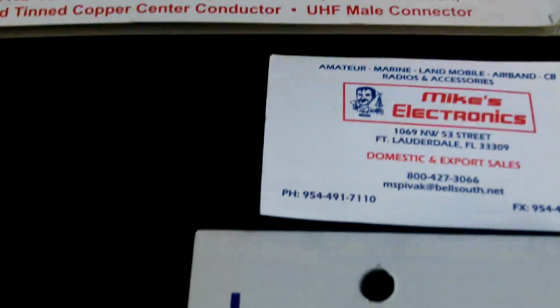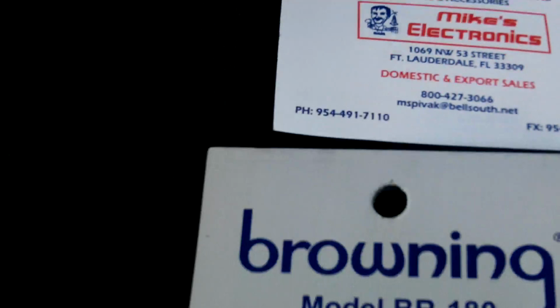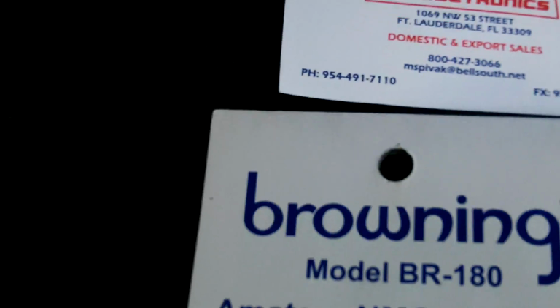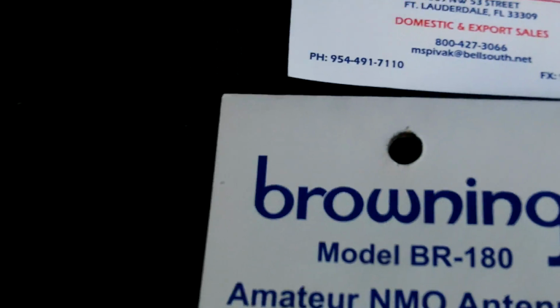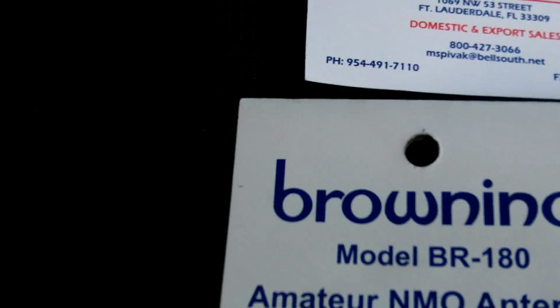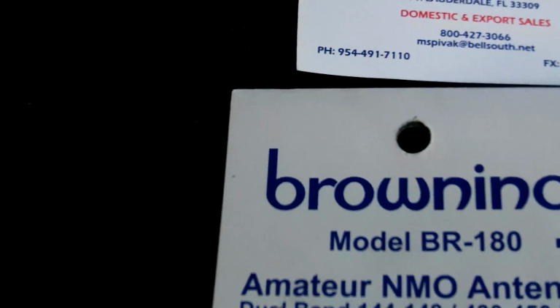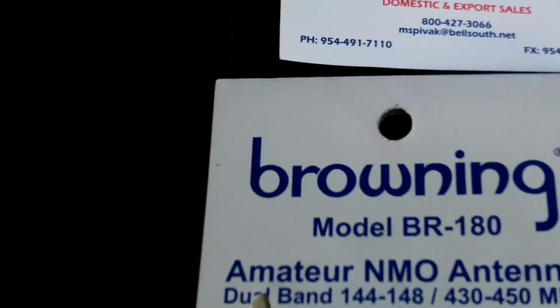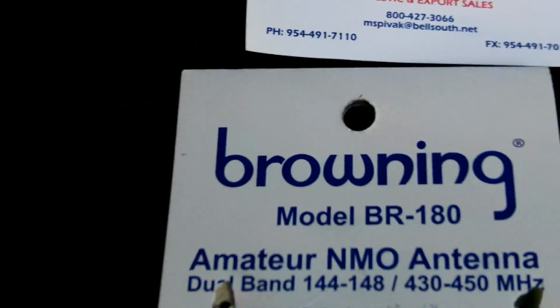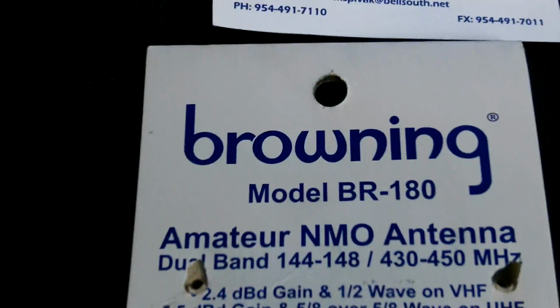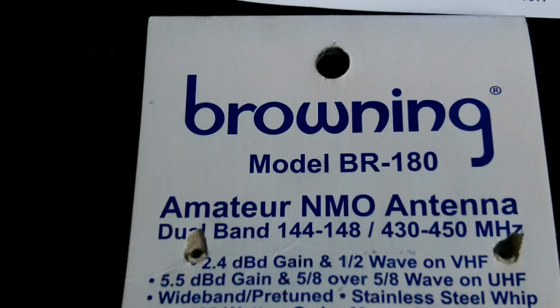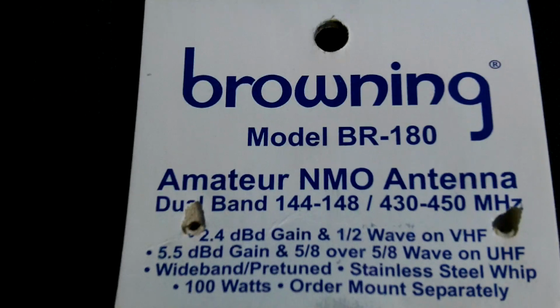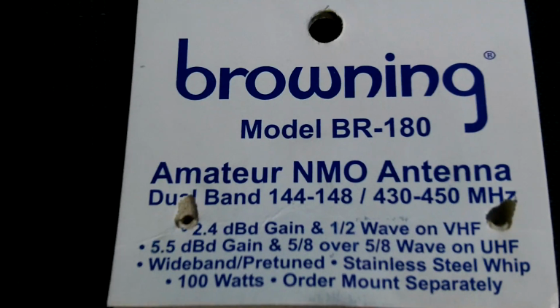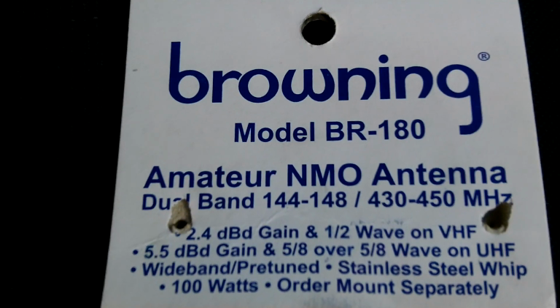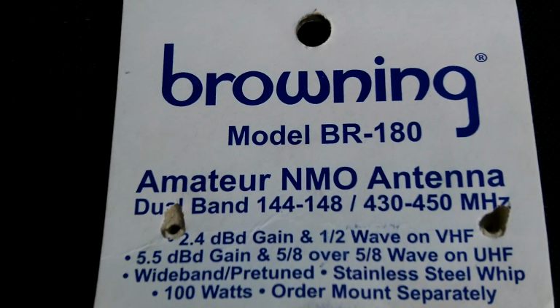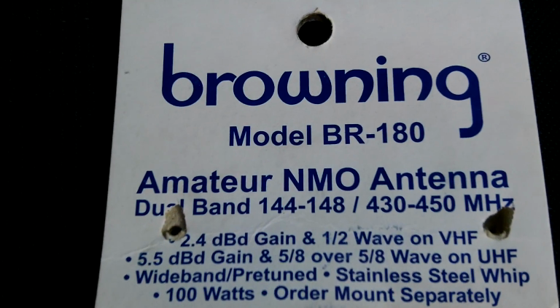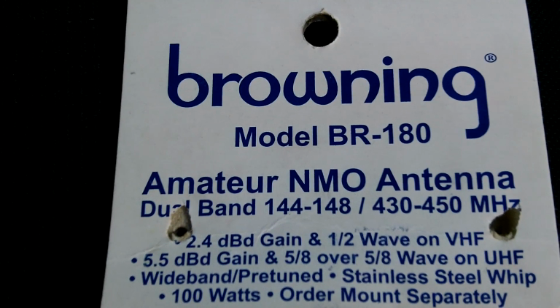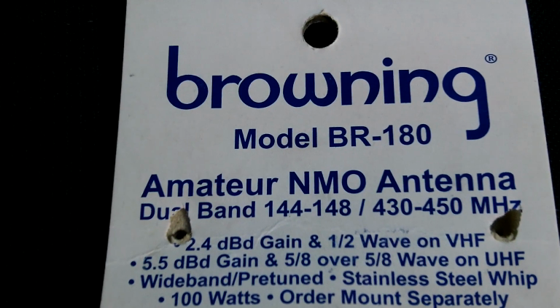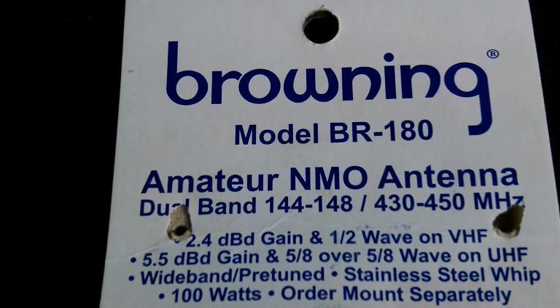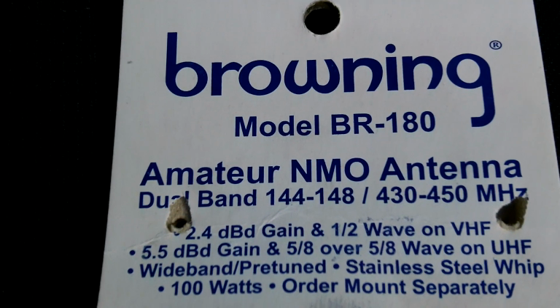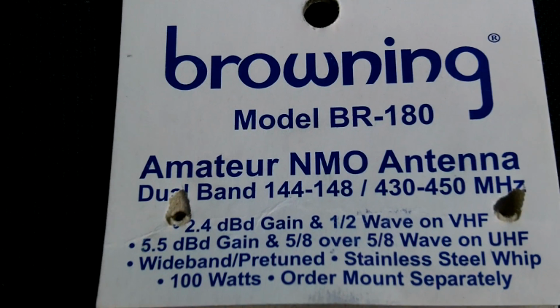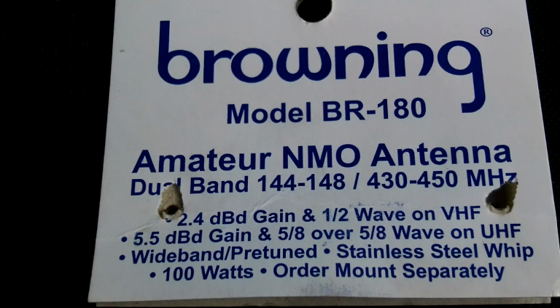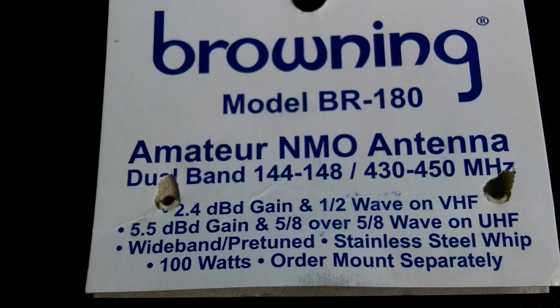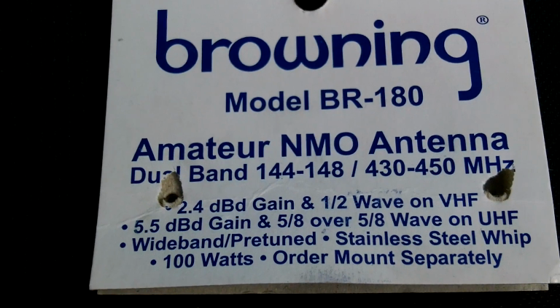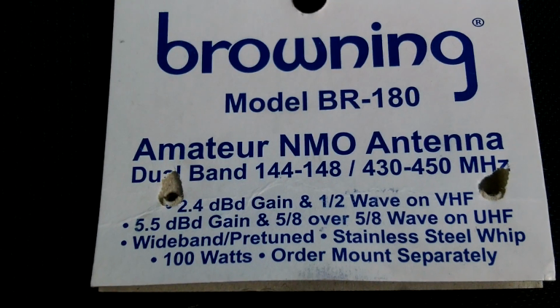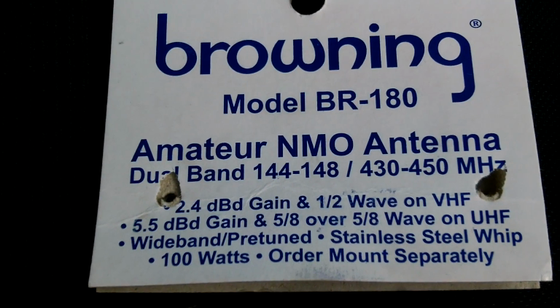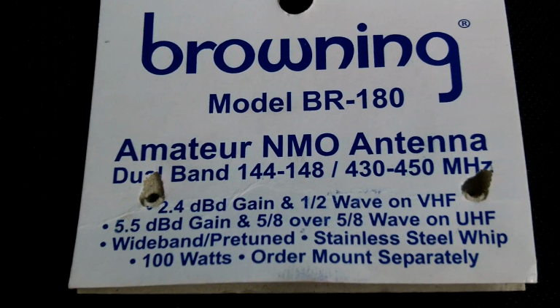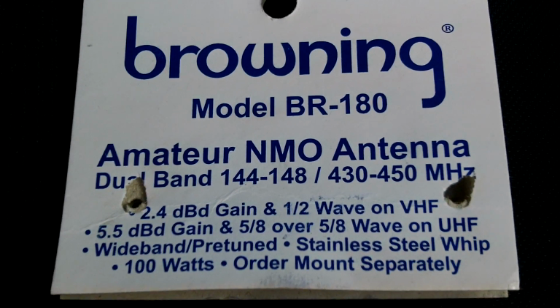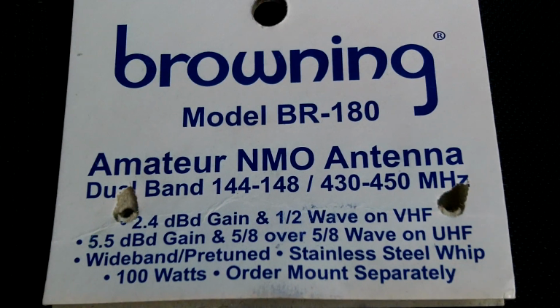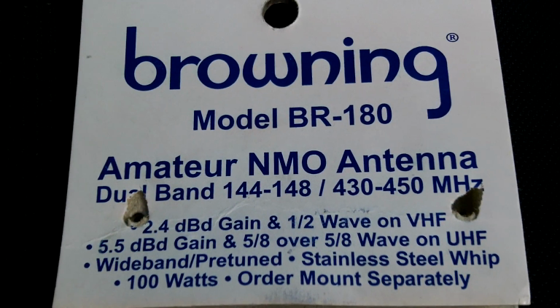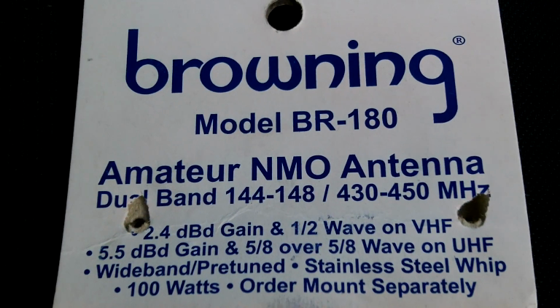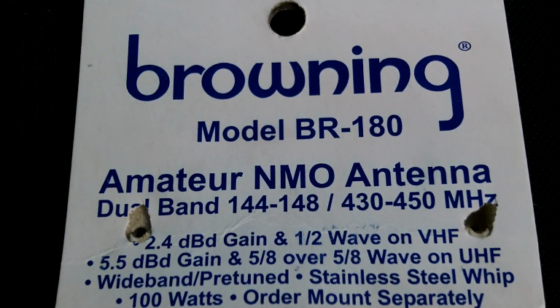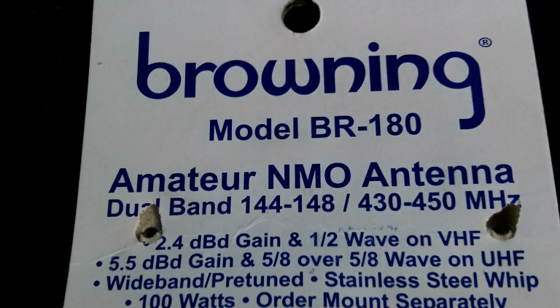The whole setup came to like $98 total, so the antenna has got to be like $30 or $40.